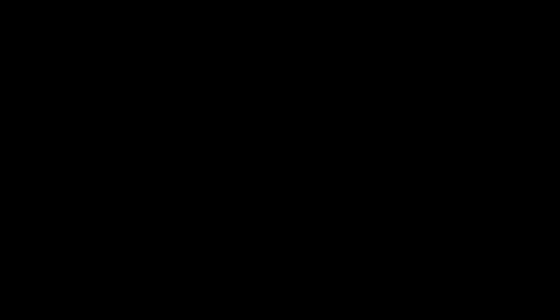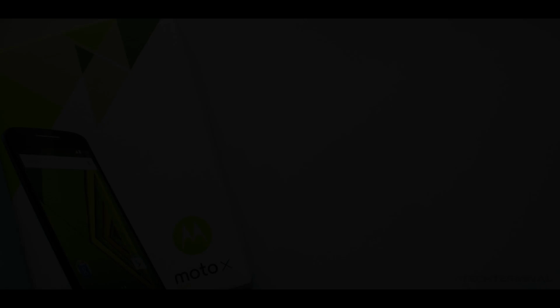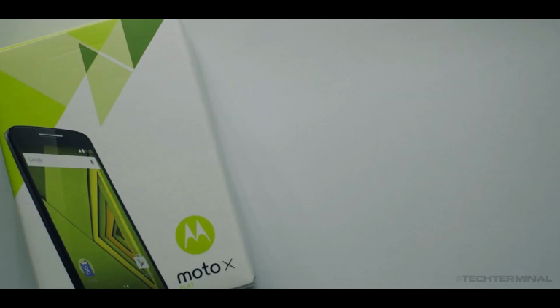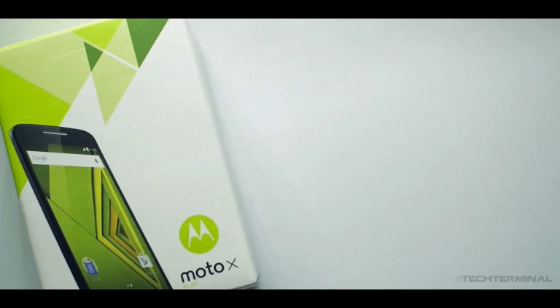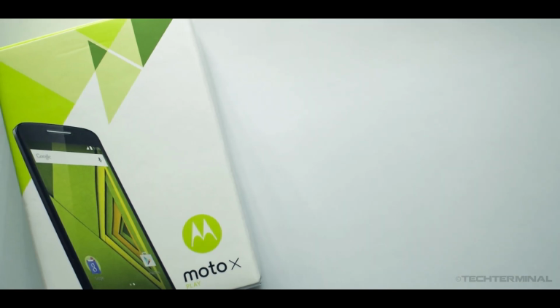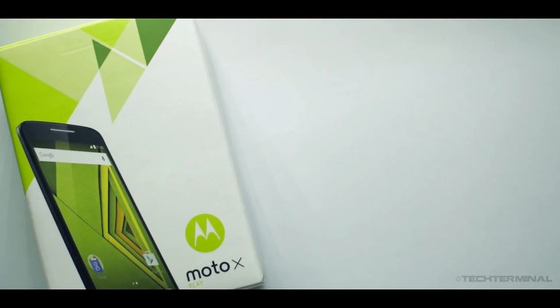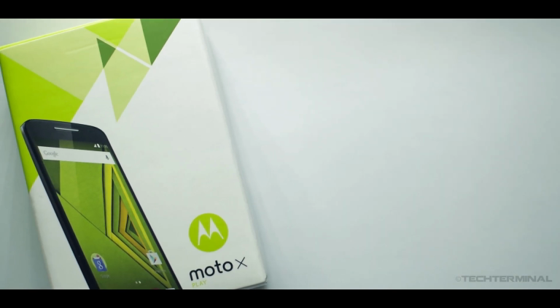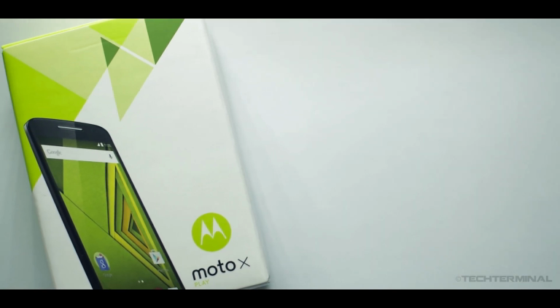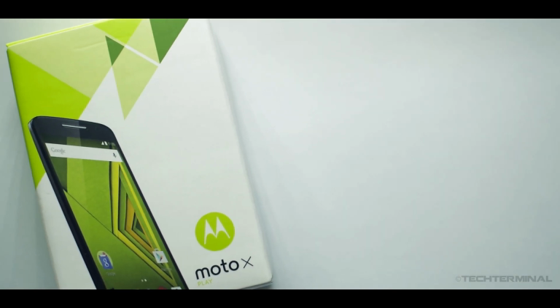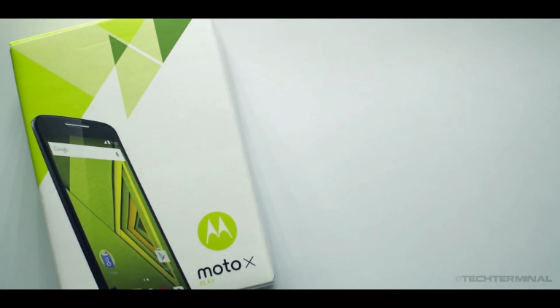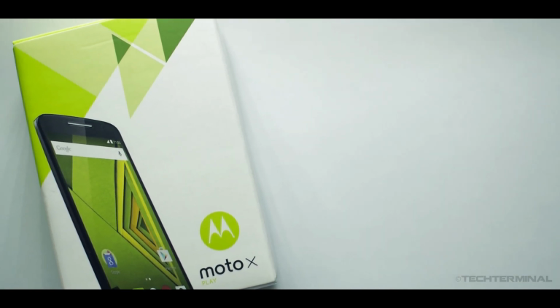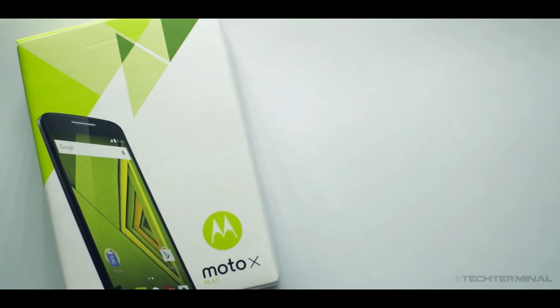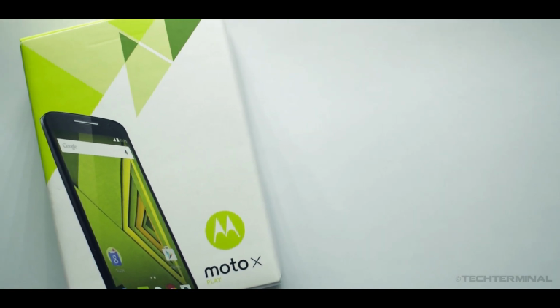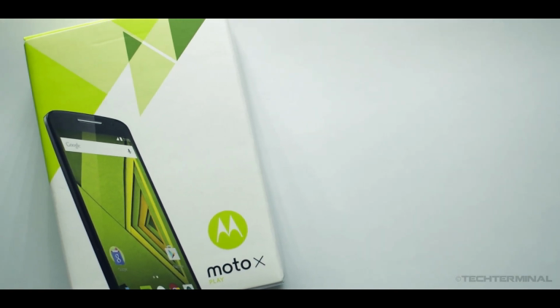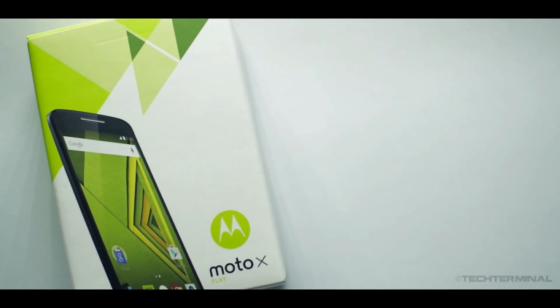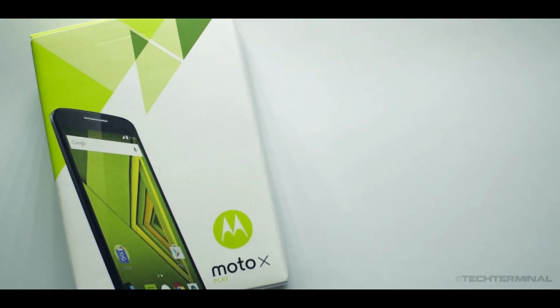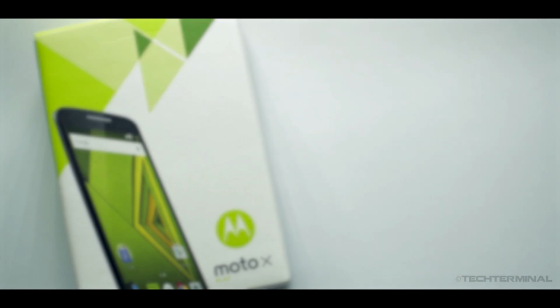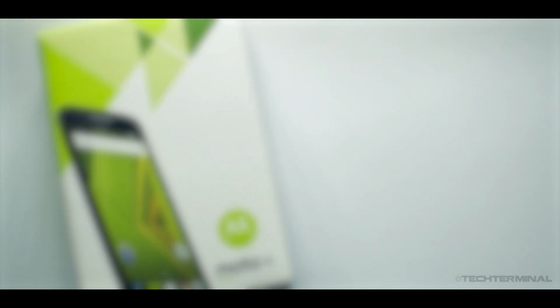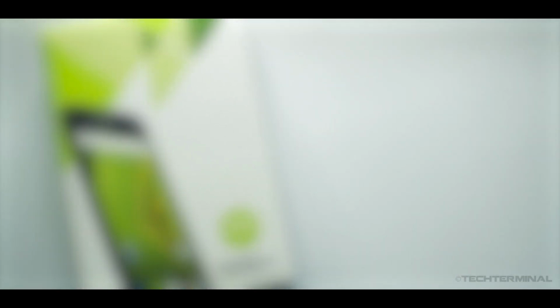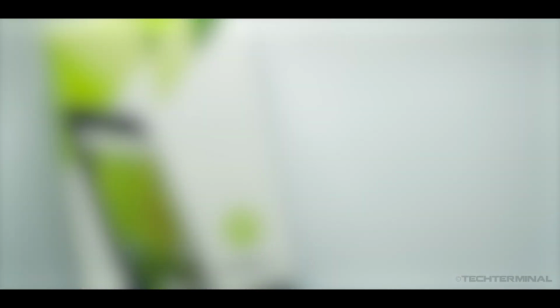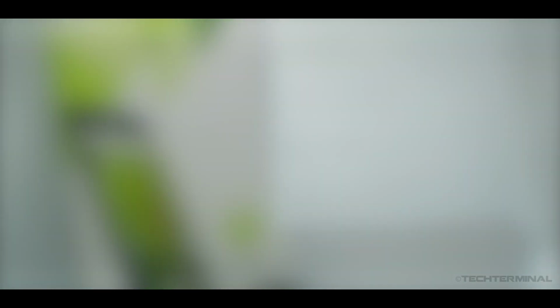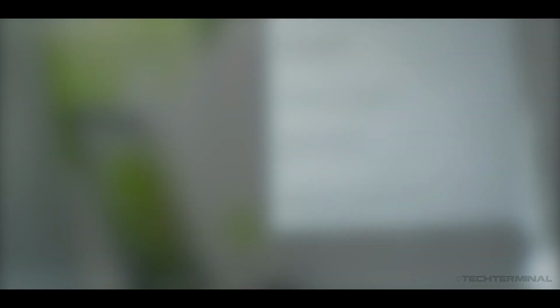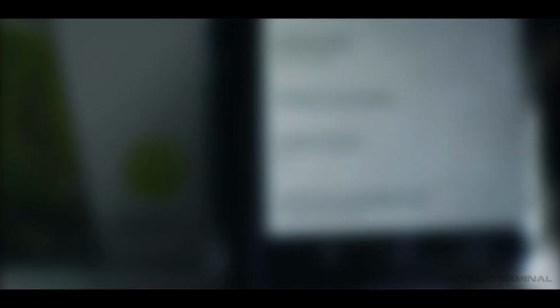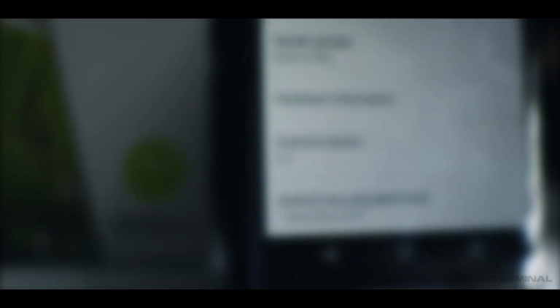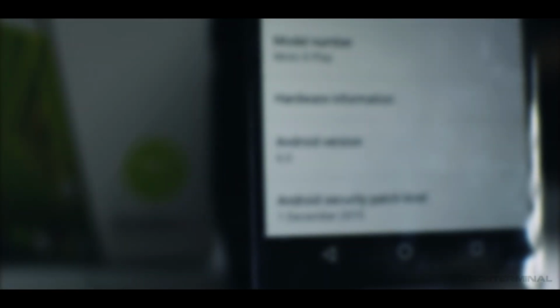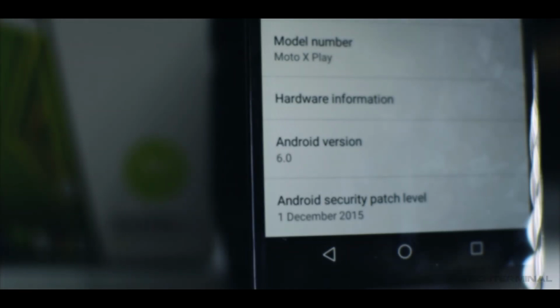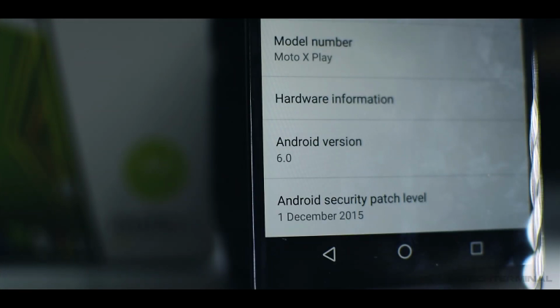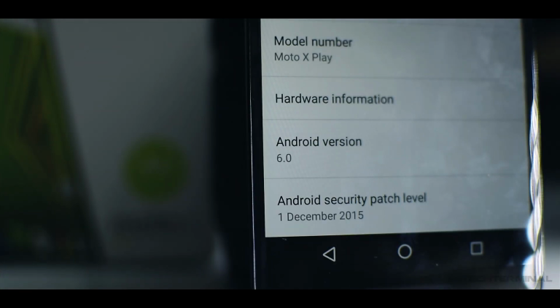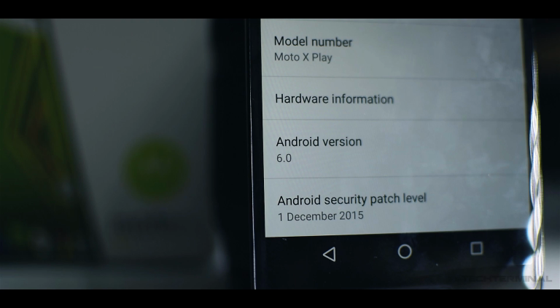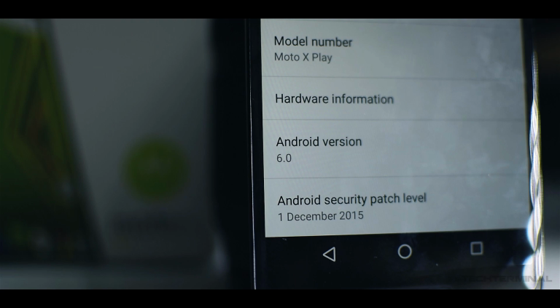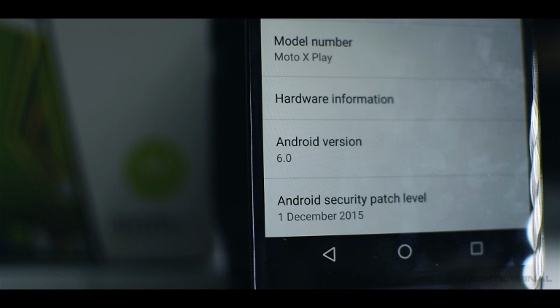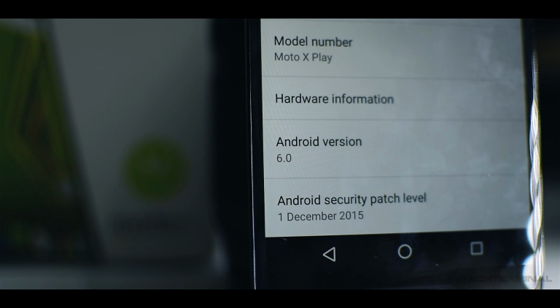Hello and welcome to Tech Terminal. Today I'll show you guys how to flash Android 6.0 Marshmallow on your Moto X Play.